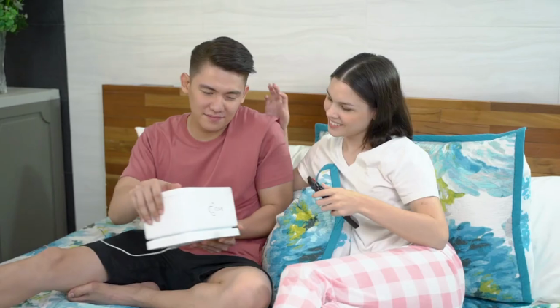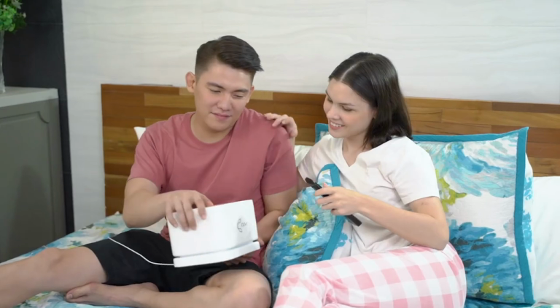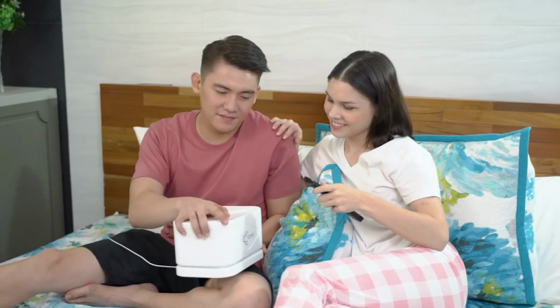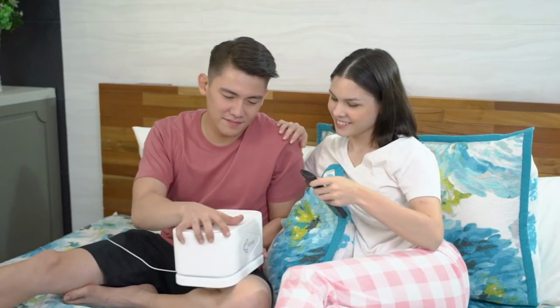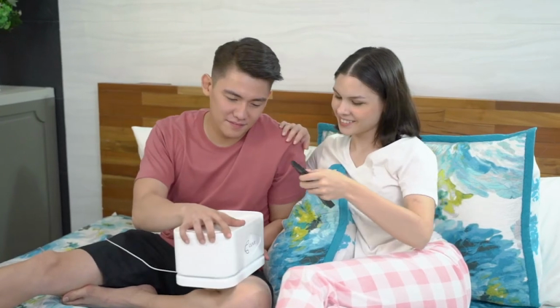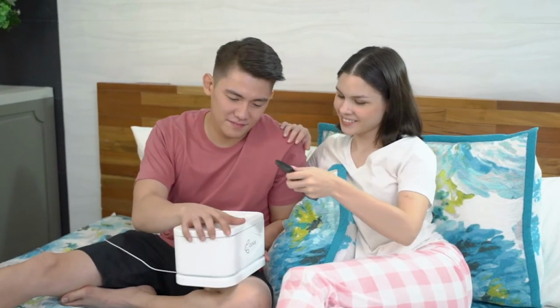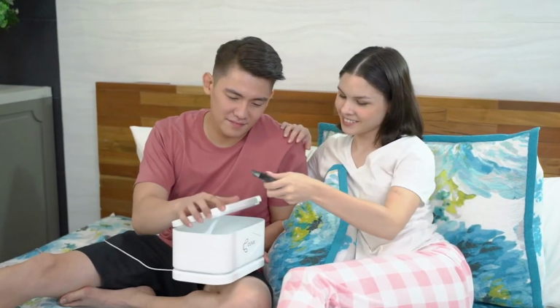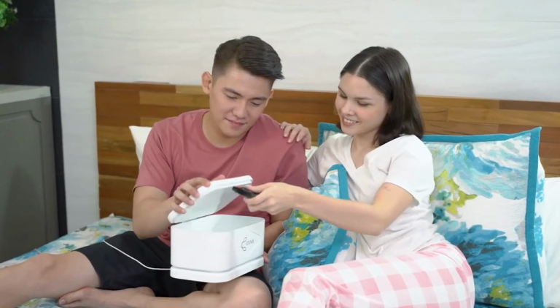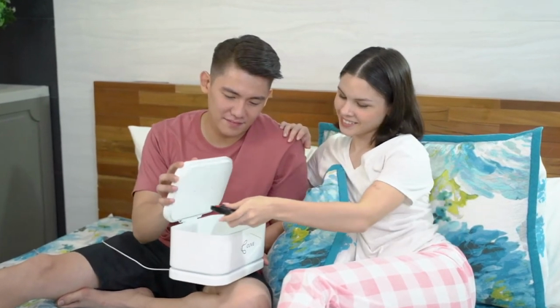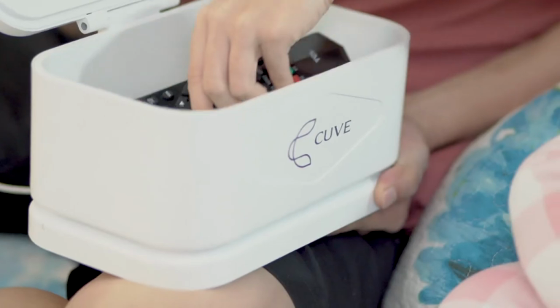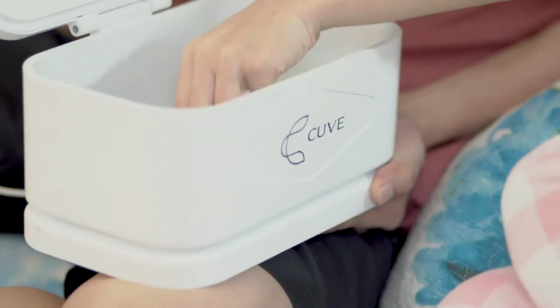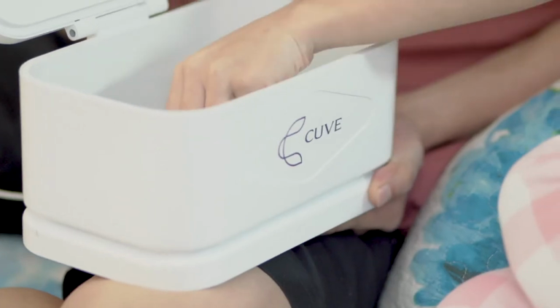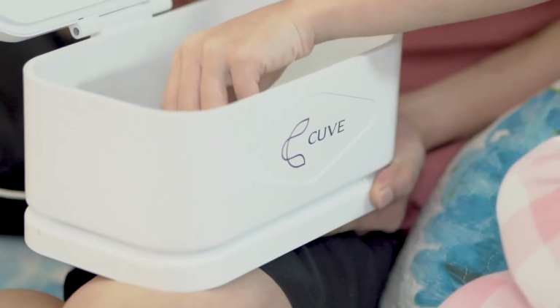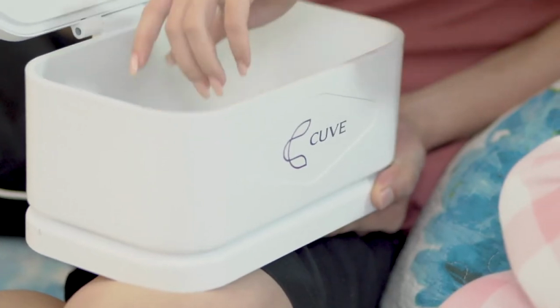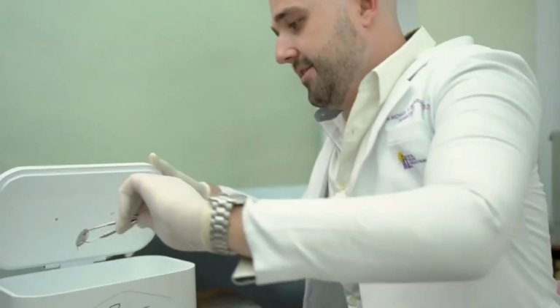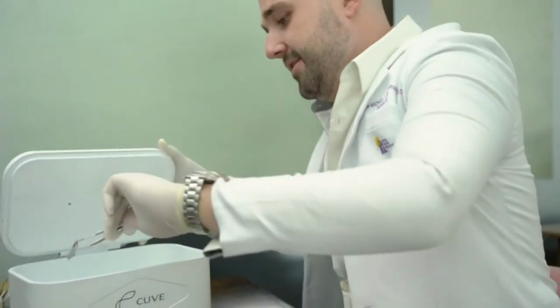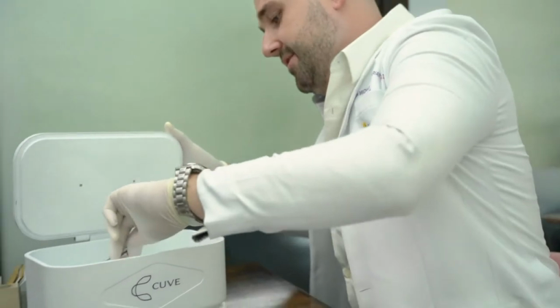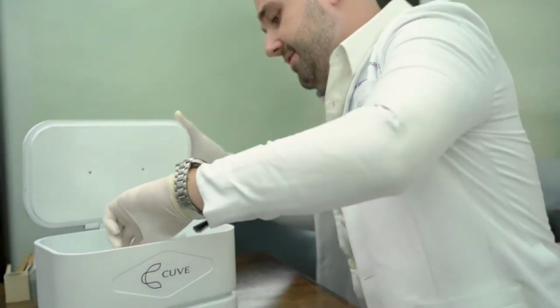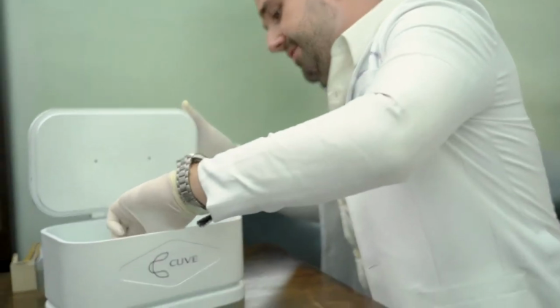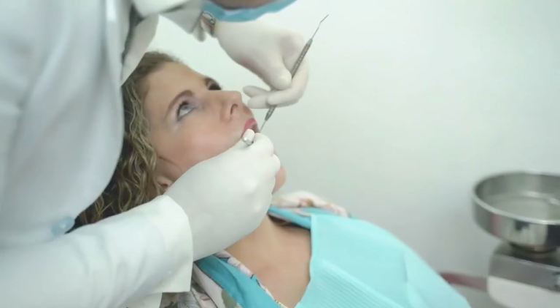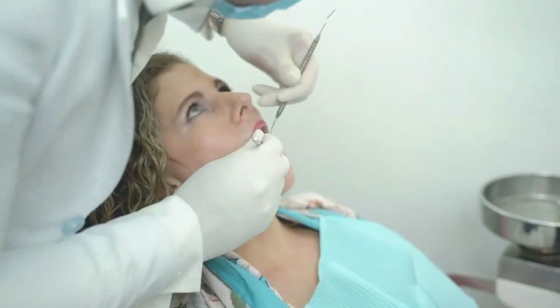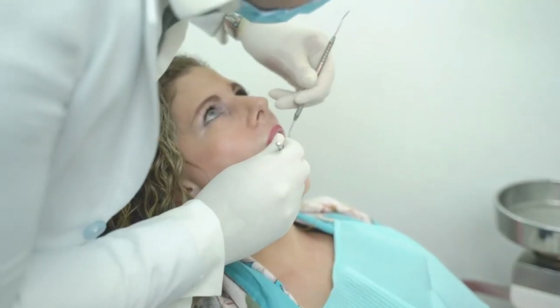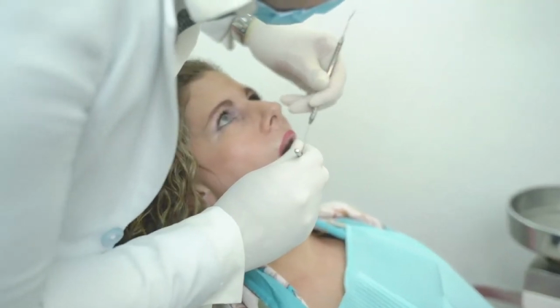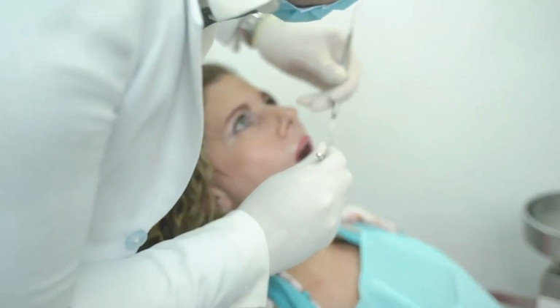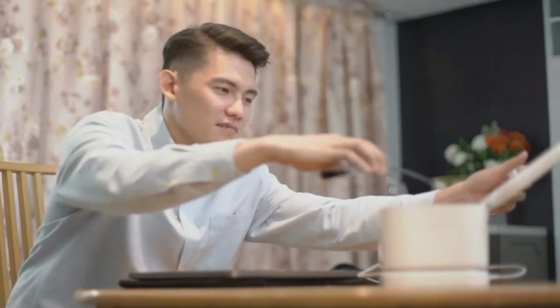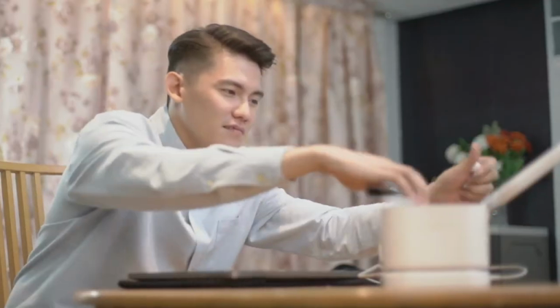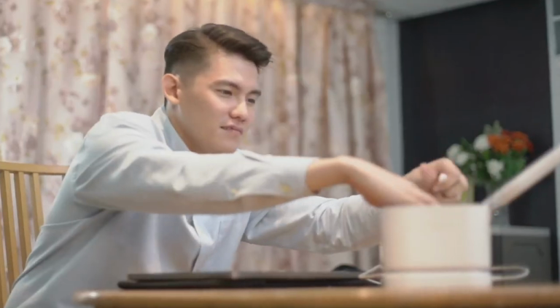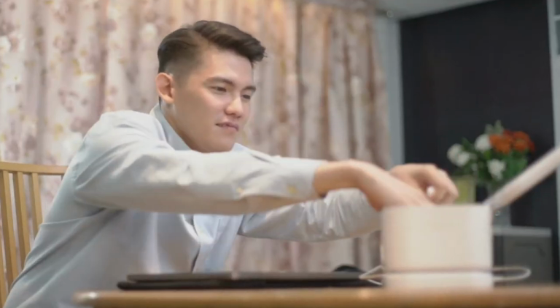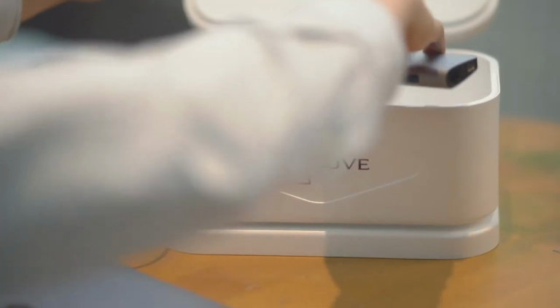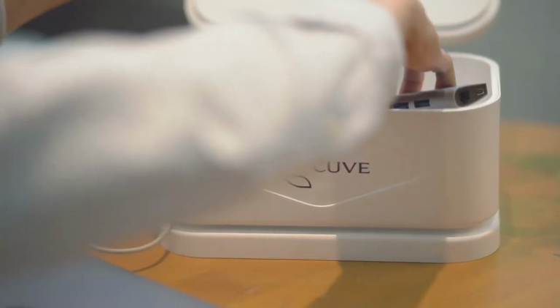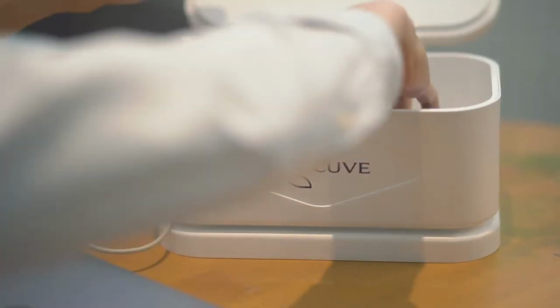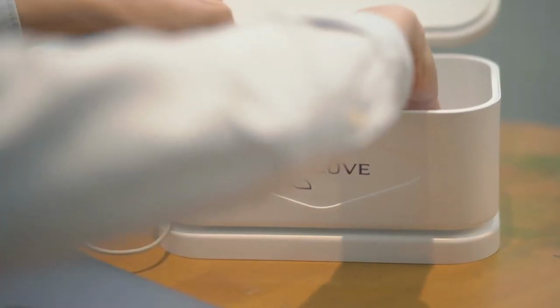It's very simple — just put inside the Cuvee and in 3 minutes, you're done.